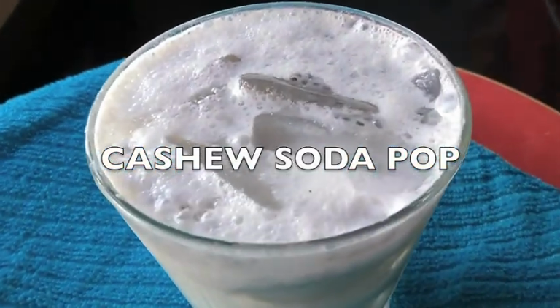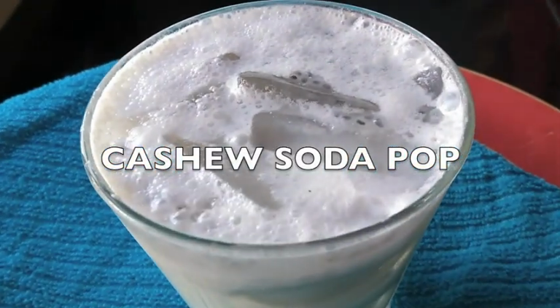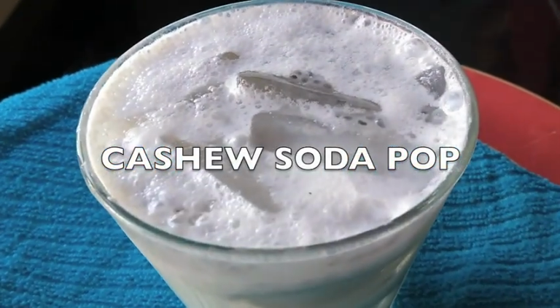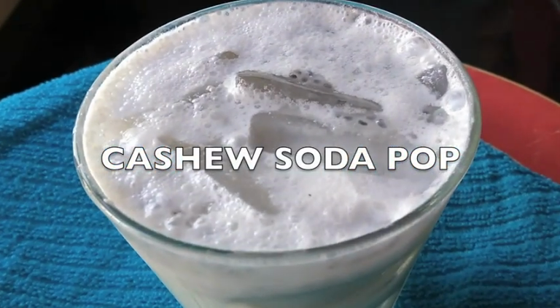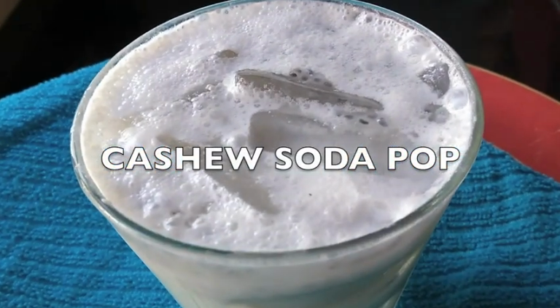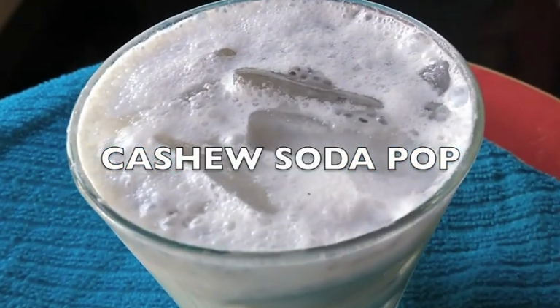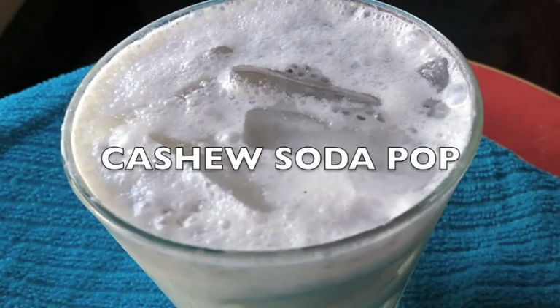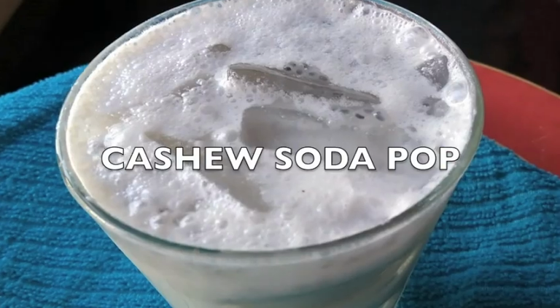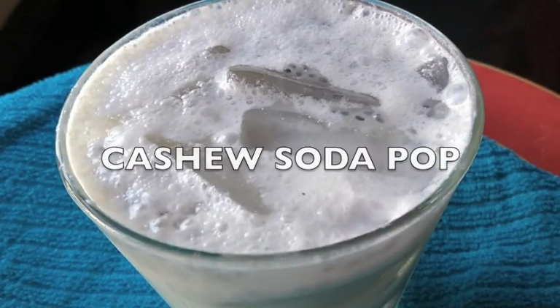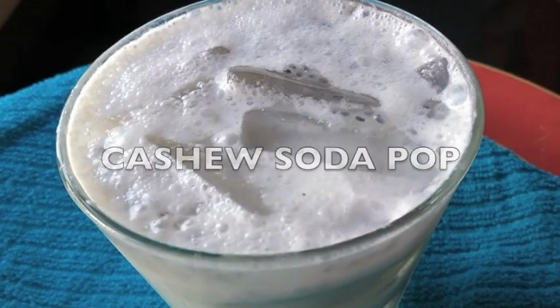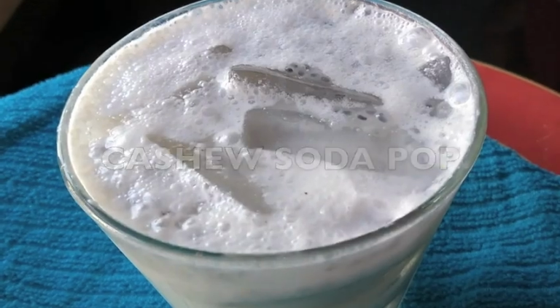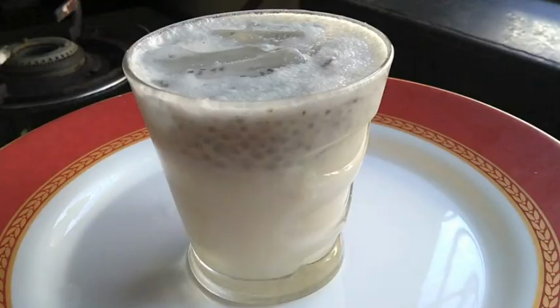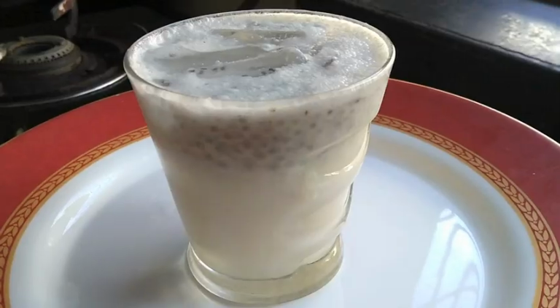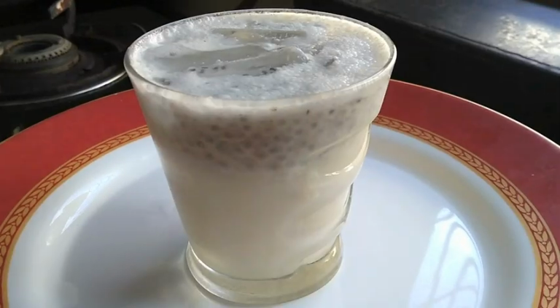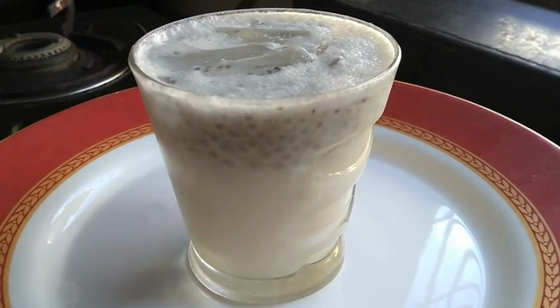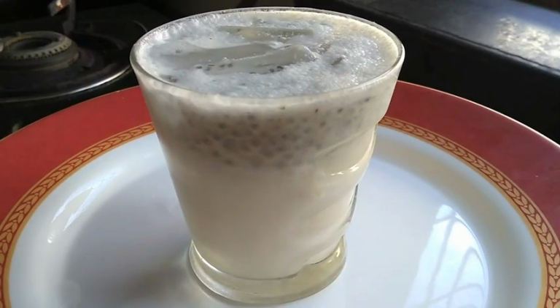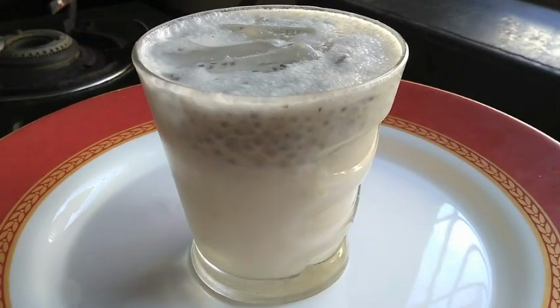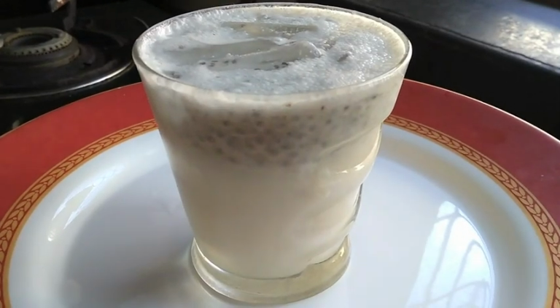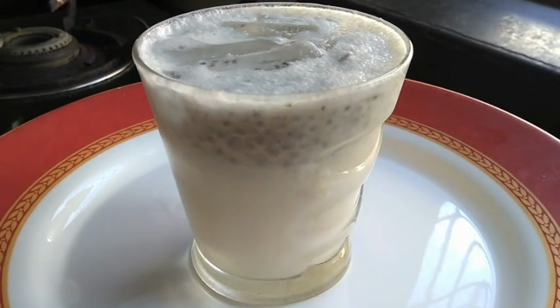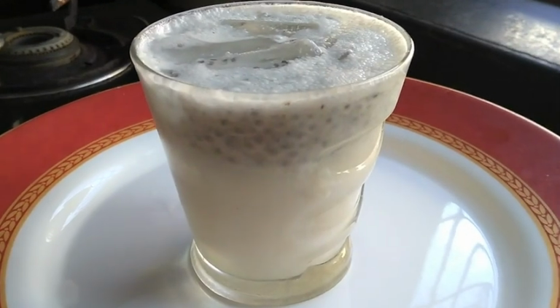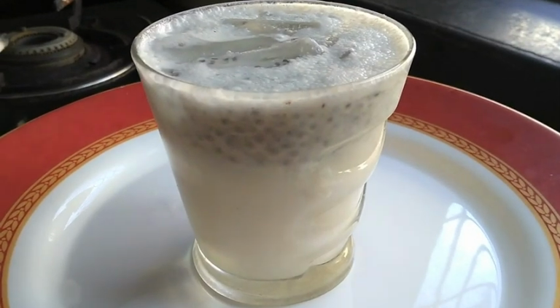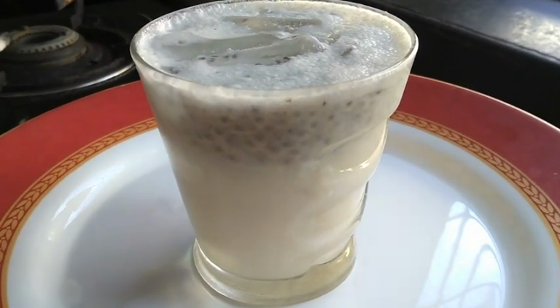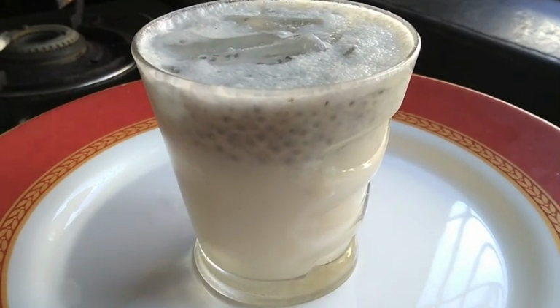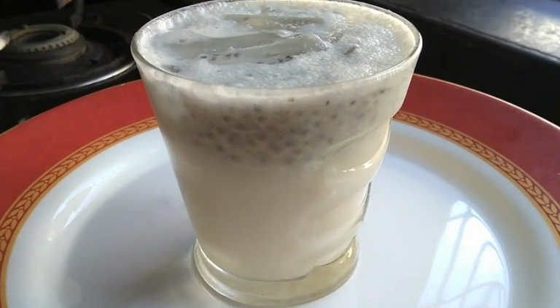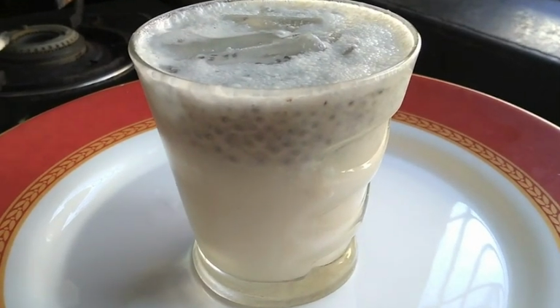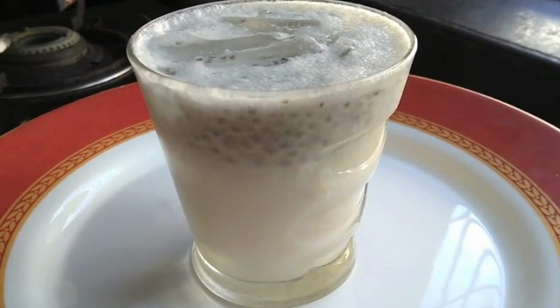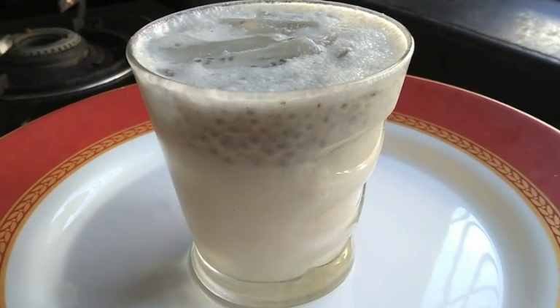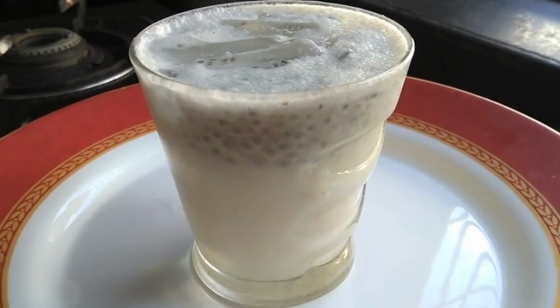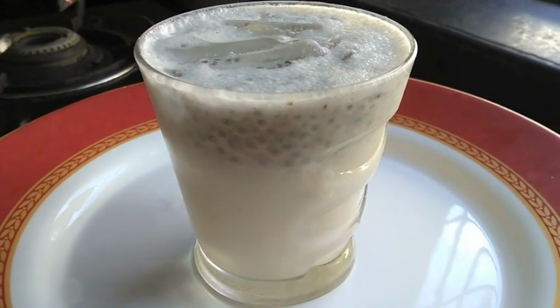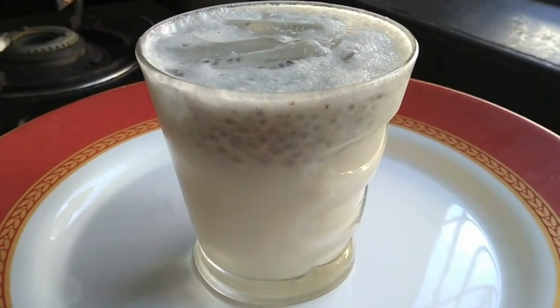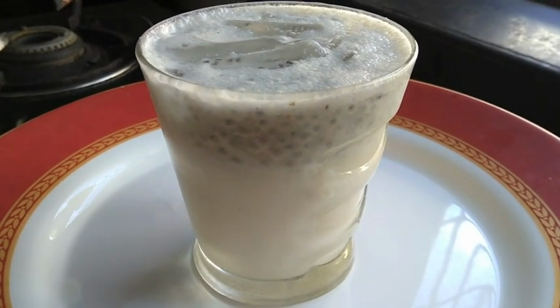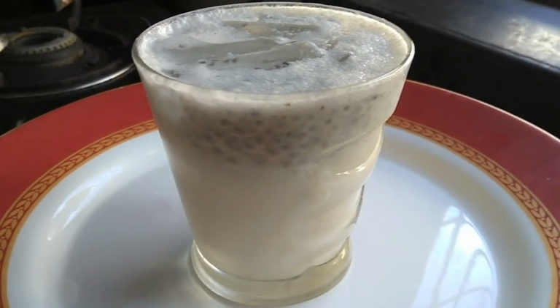Today's recipe is cashew soda powder — an extremely refreshing summer drink.